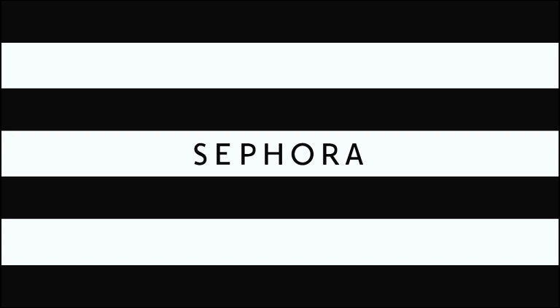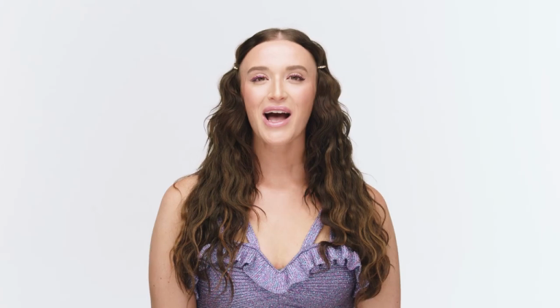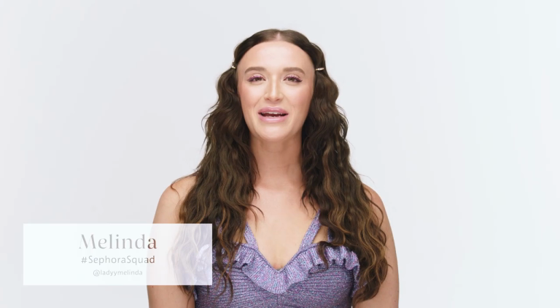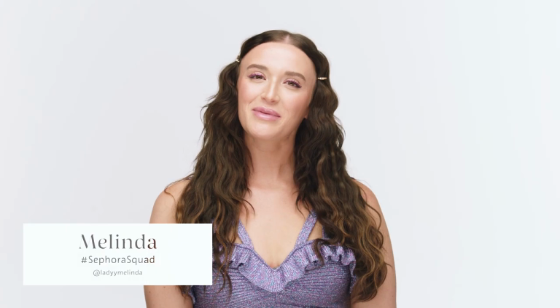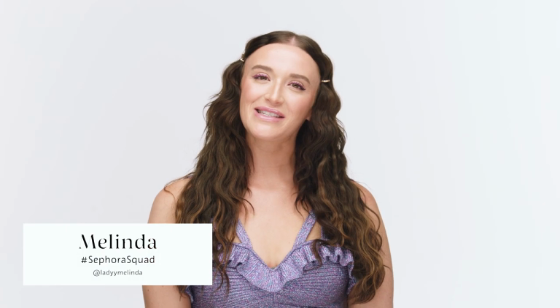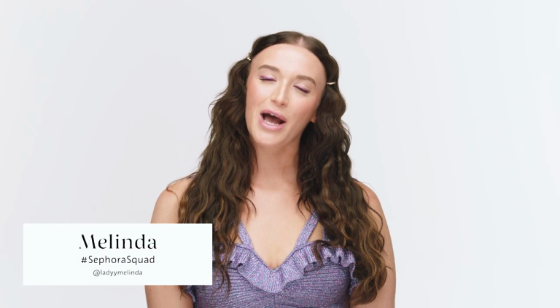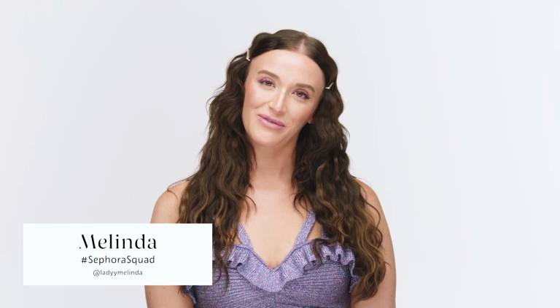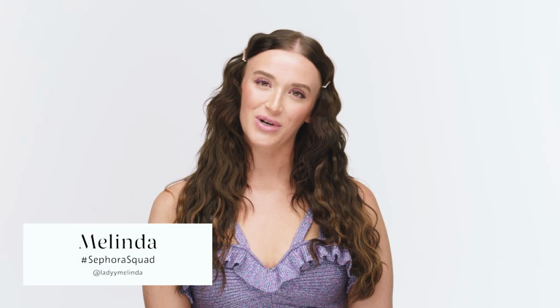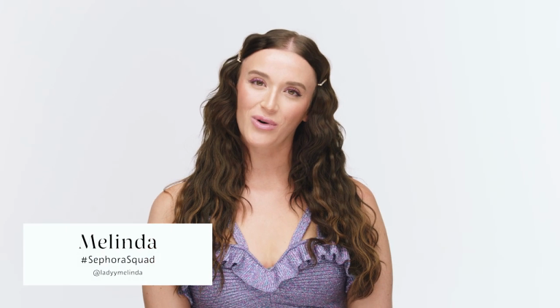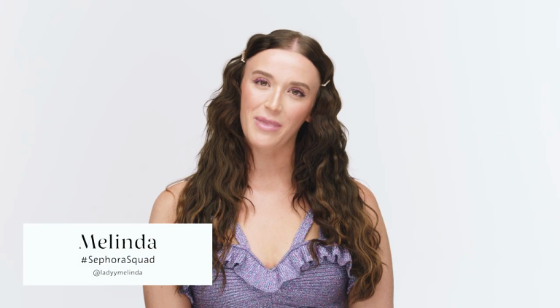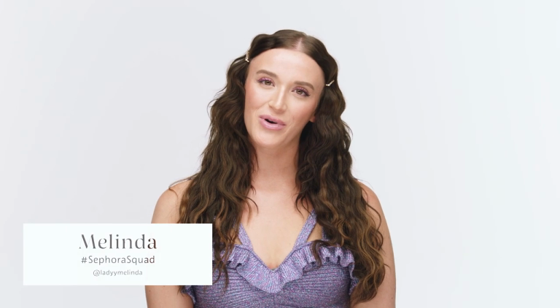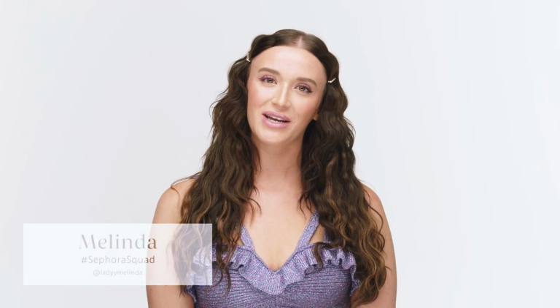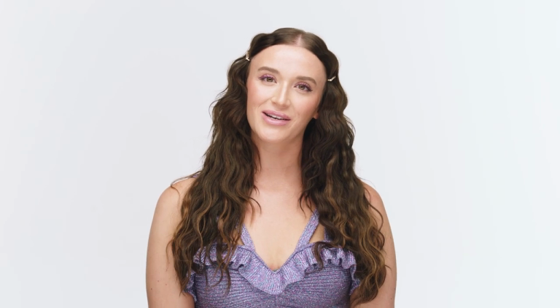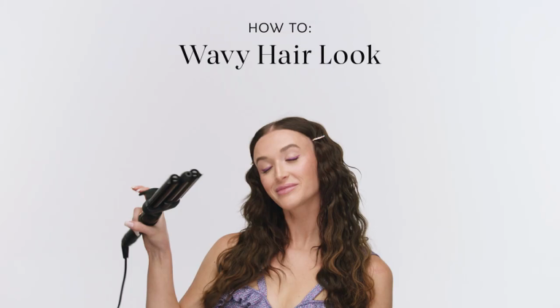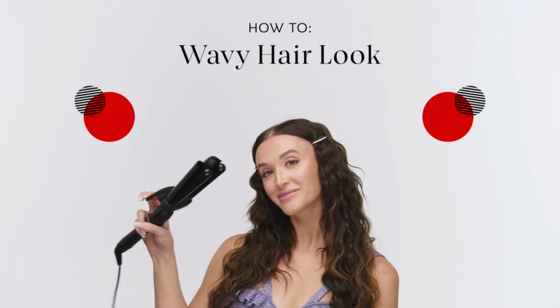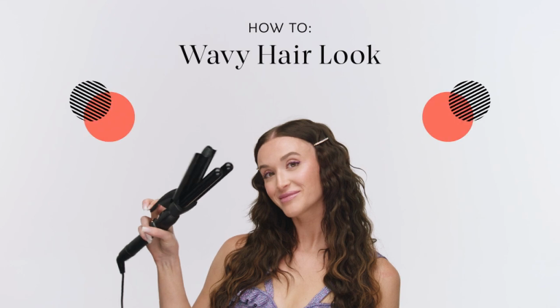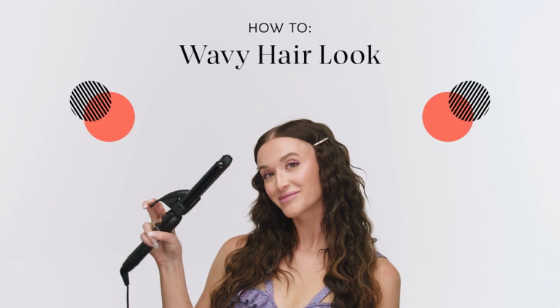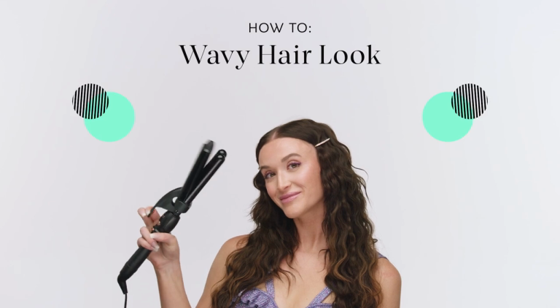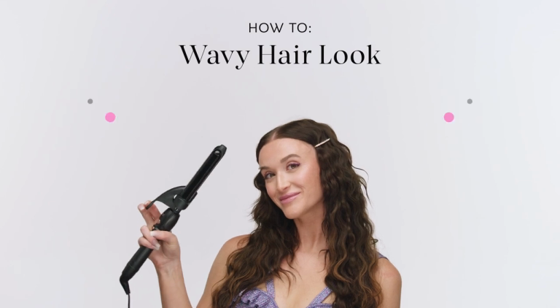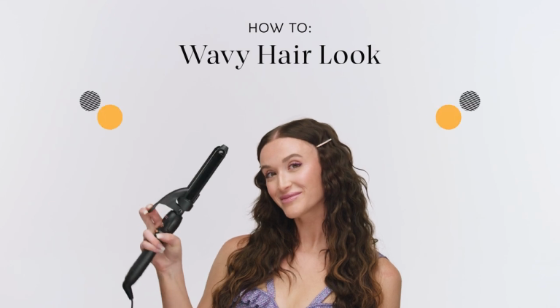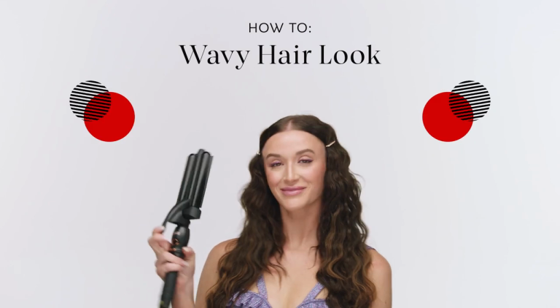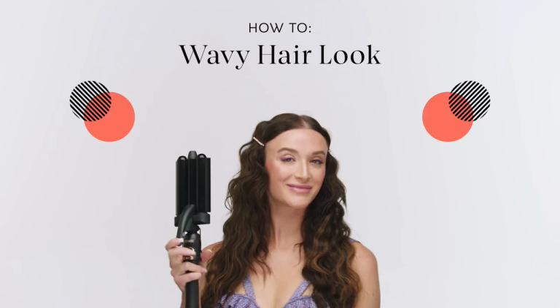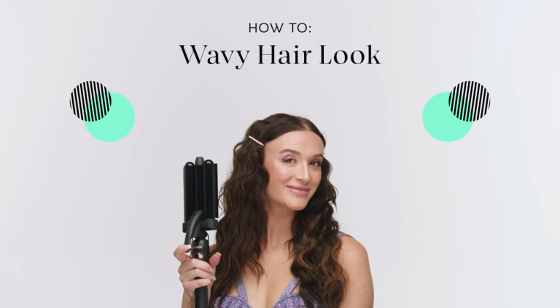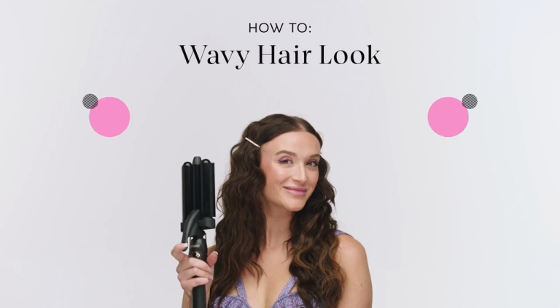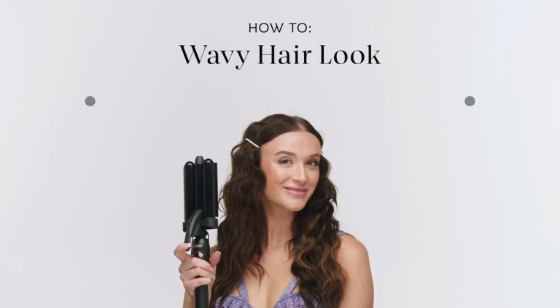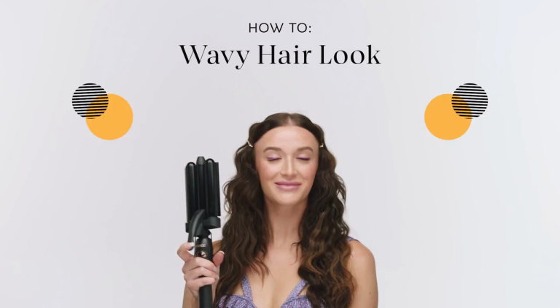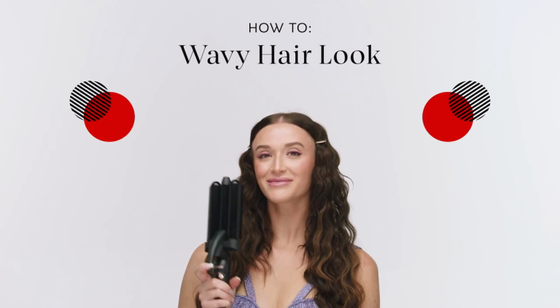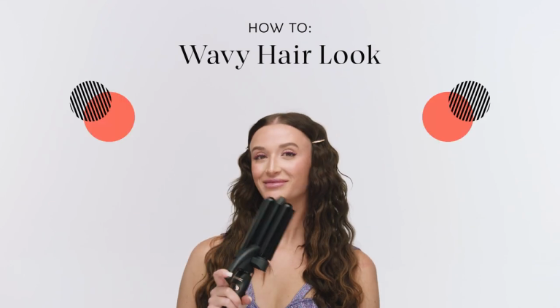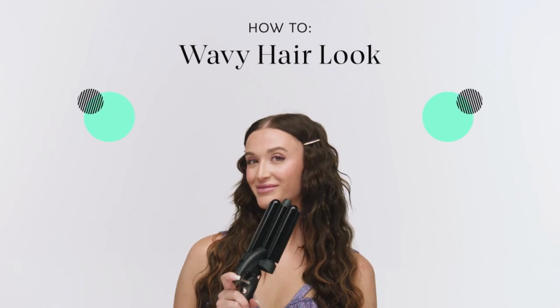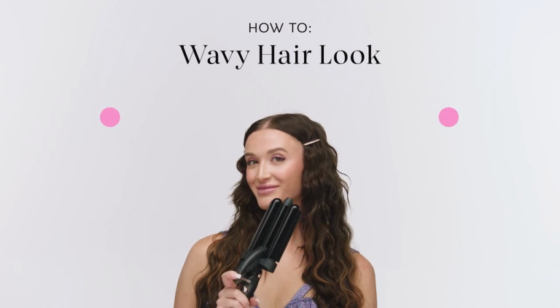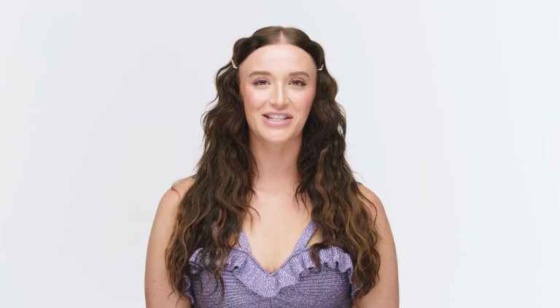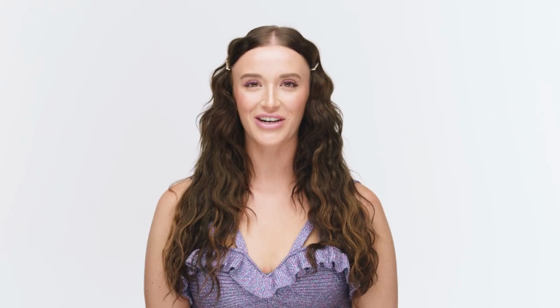Hi, my name is Melinda. I'm a Sephora Squad member here in Los Angeles and today I'm going to show you this wavy hair look. Let's get started.